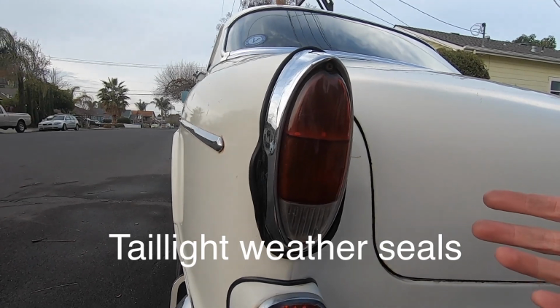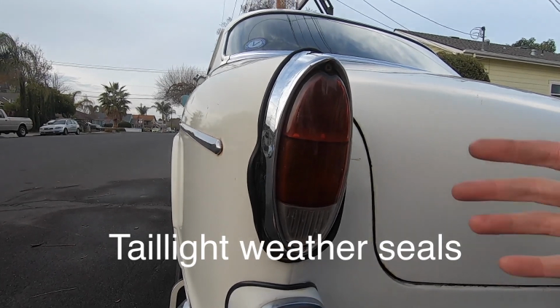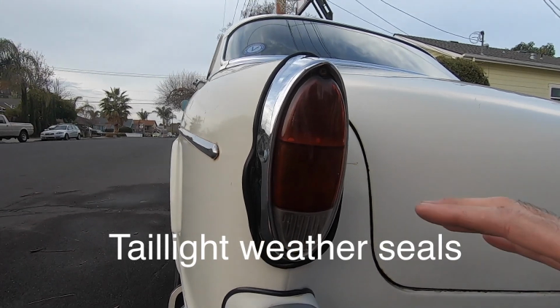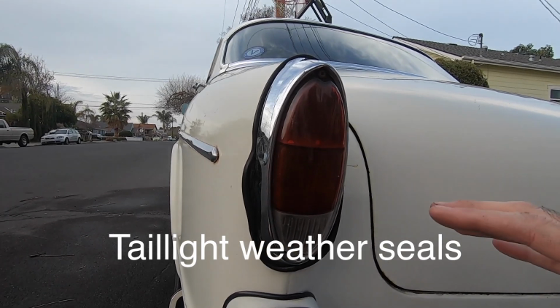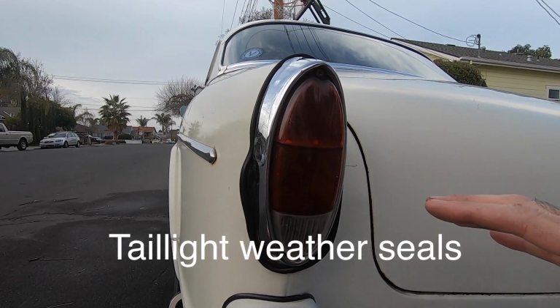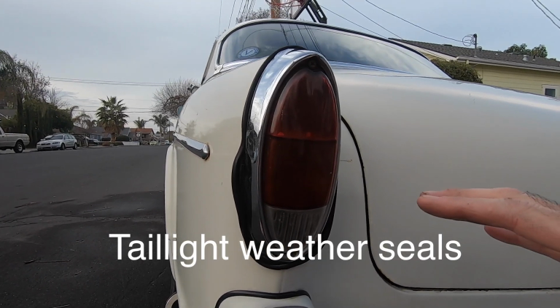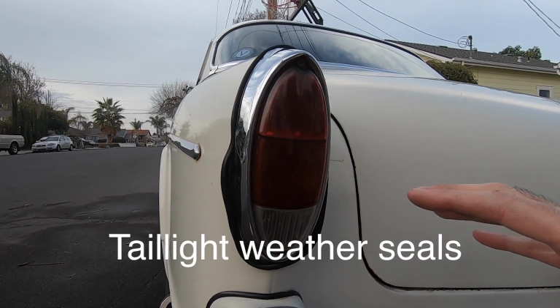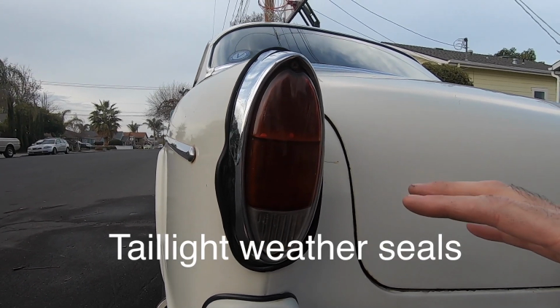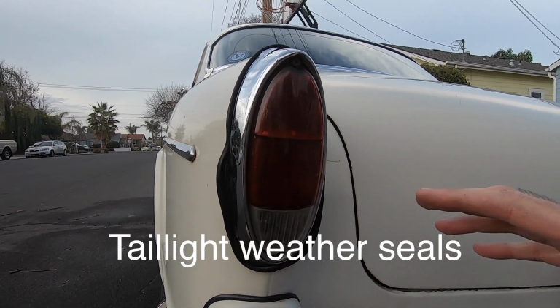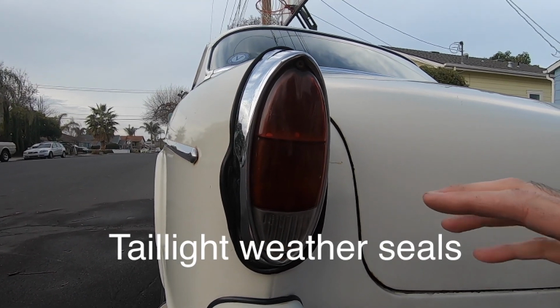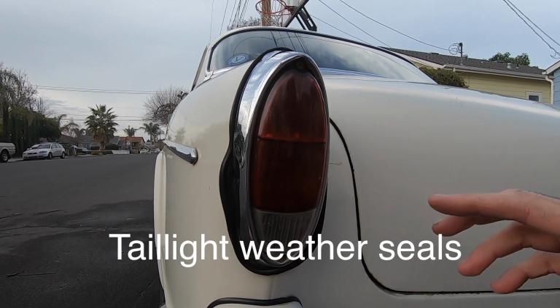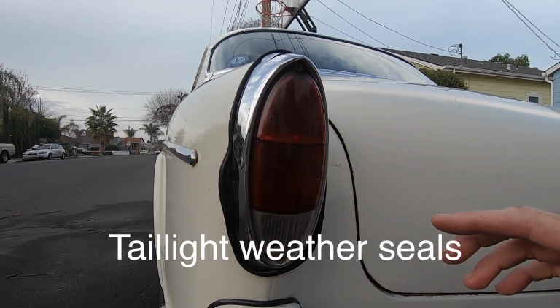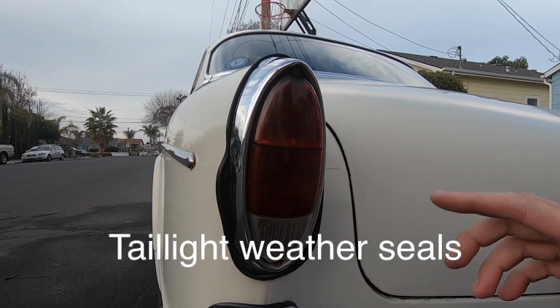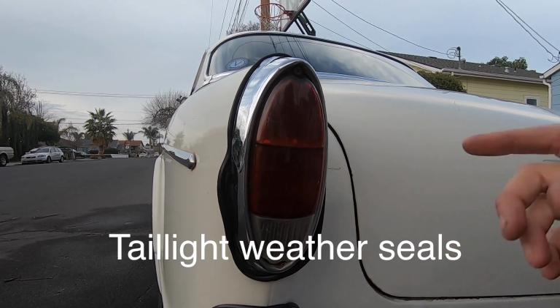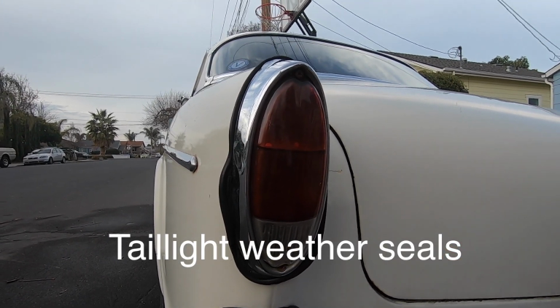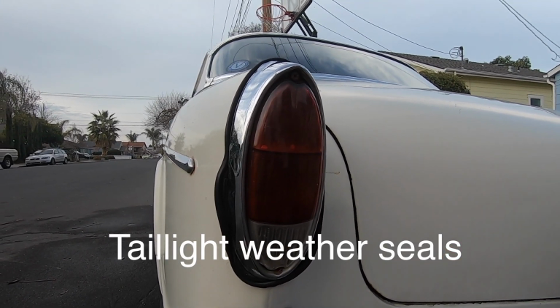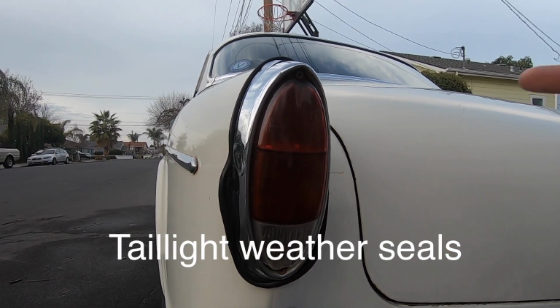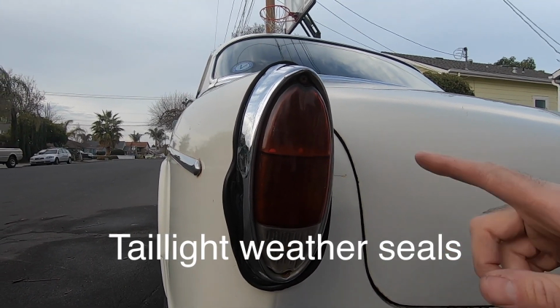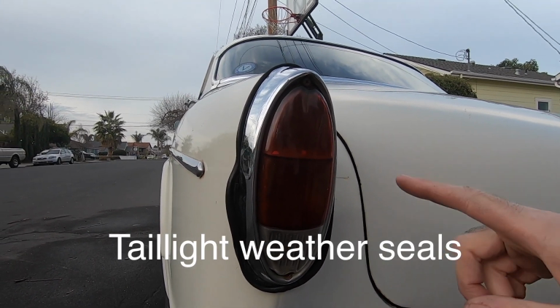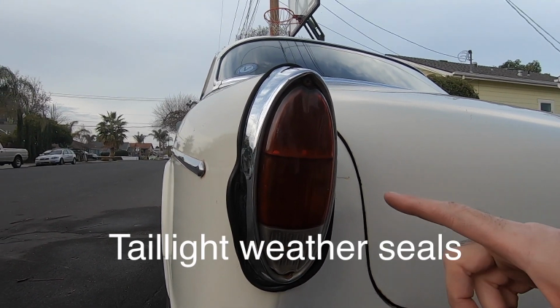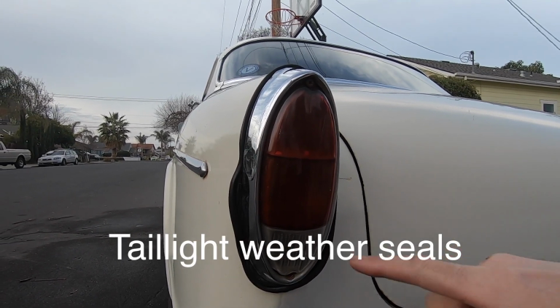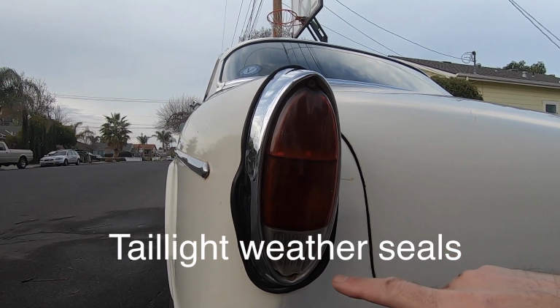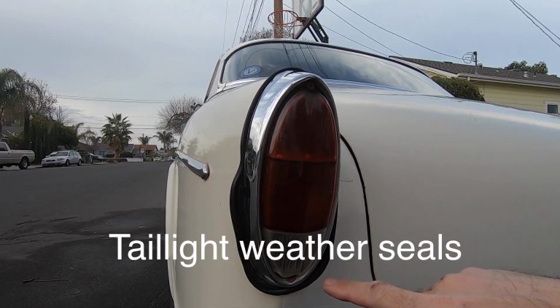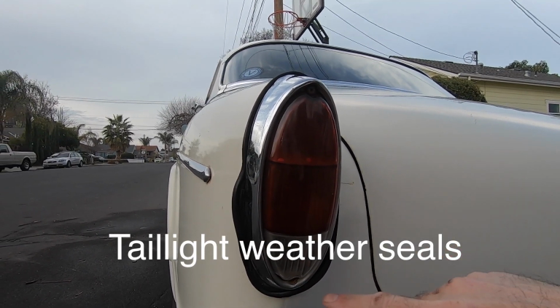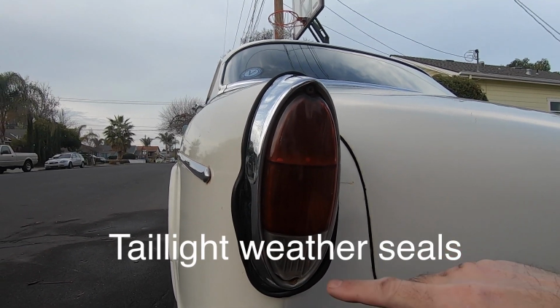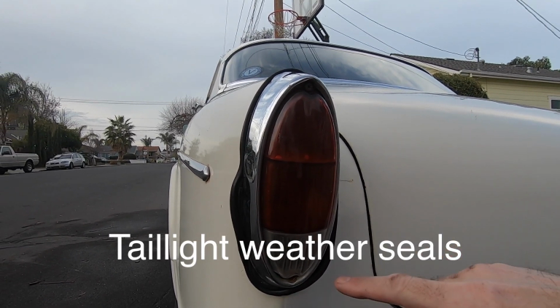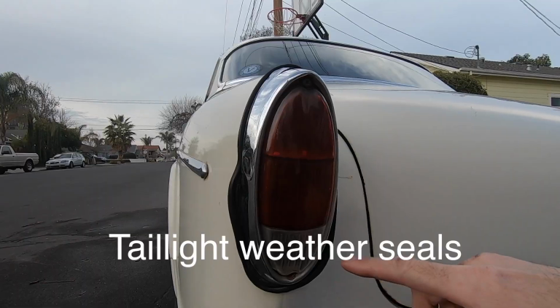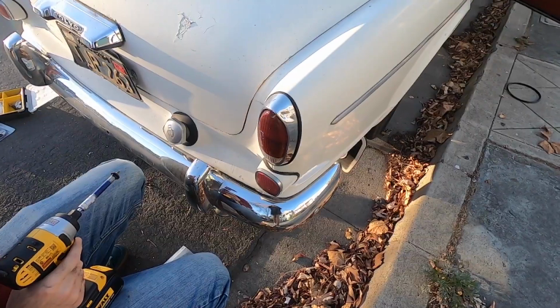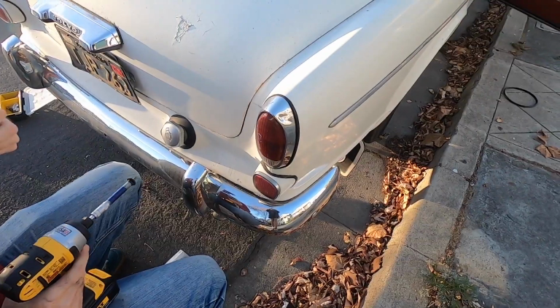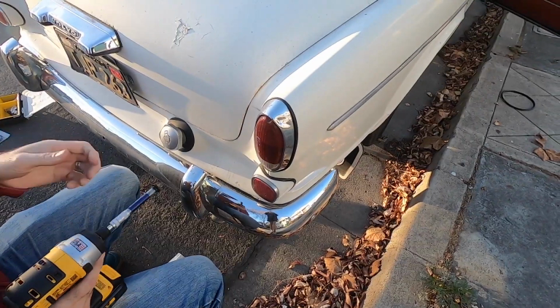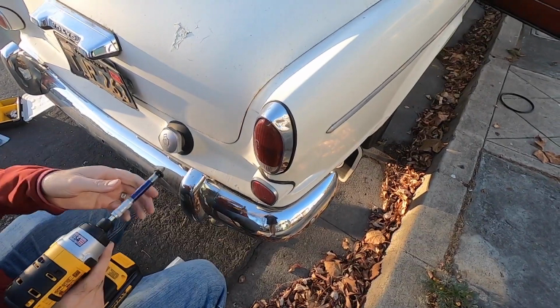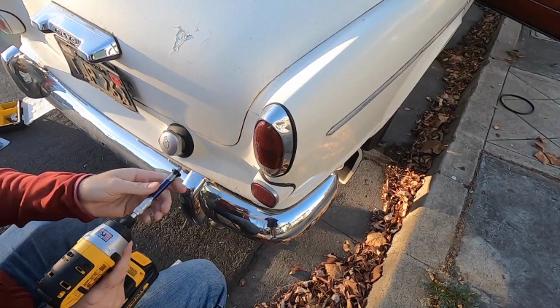My car has some problems. I already did one and I'm on the second one. This one is worse than the first one.